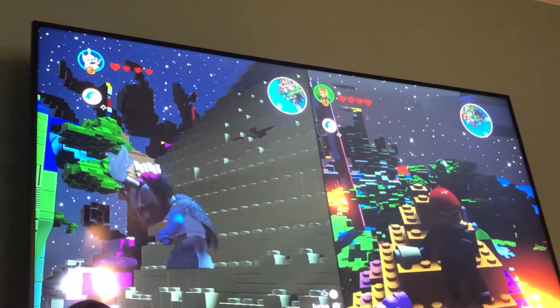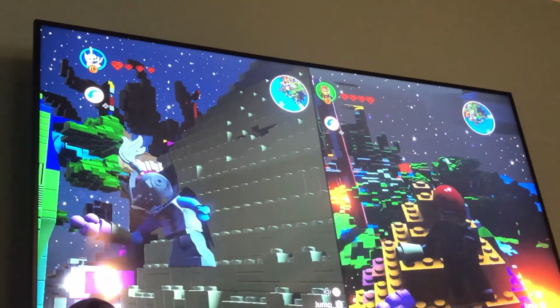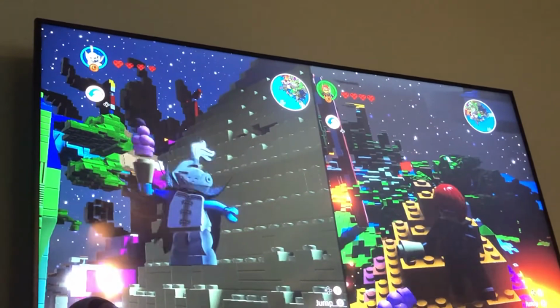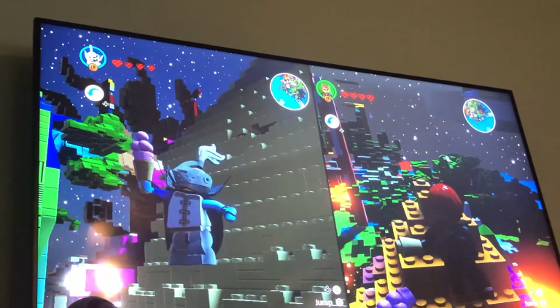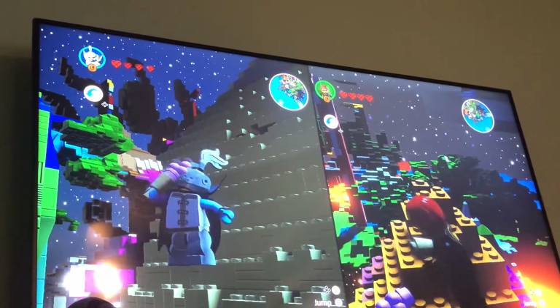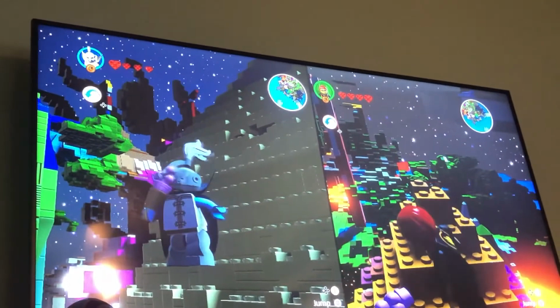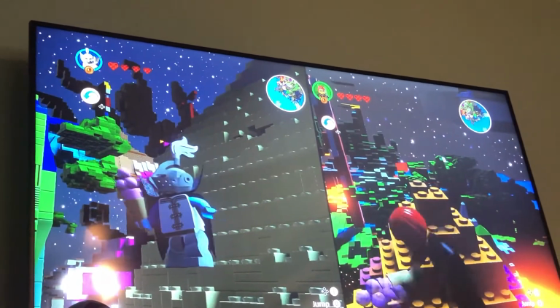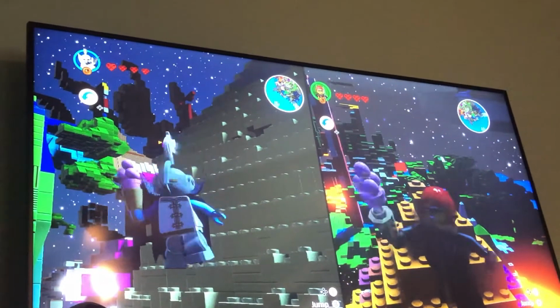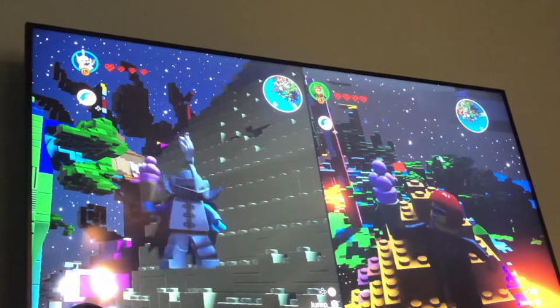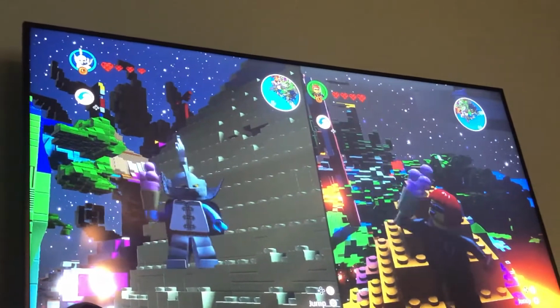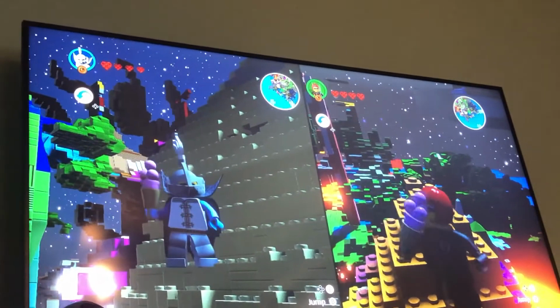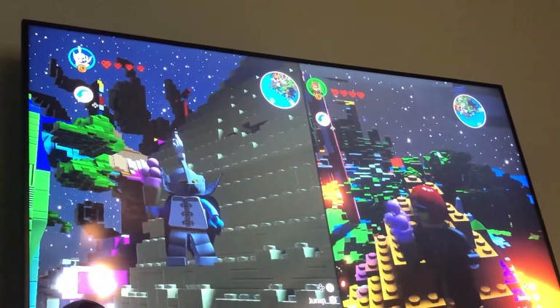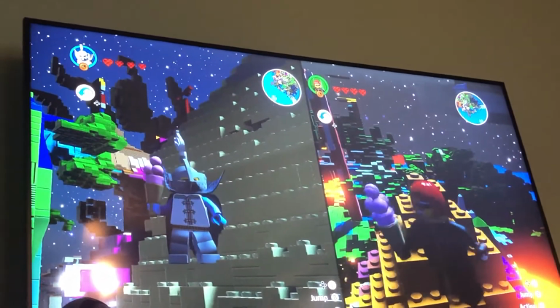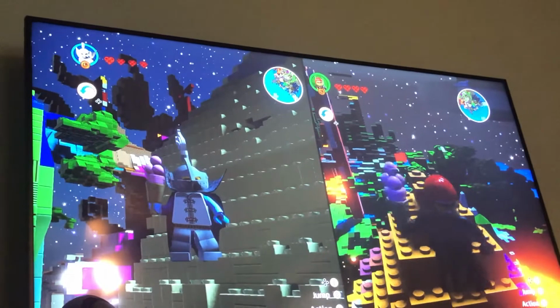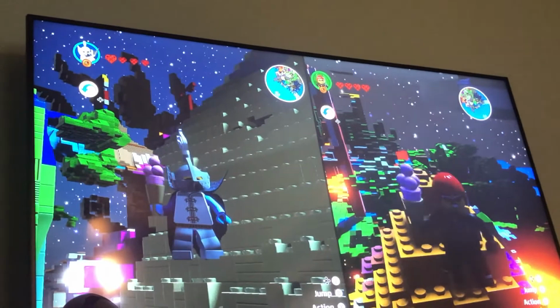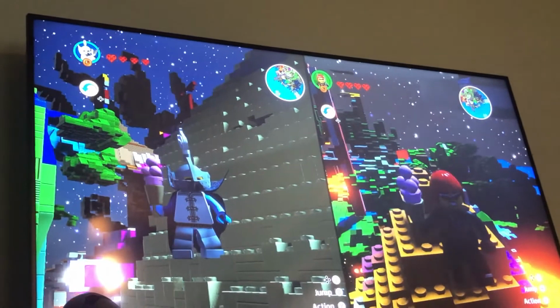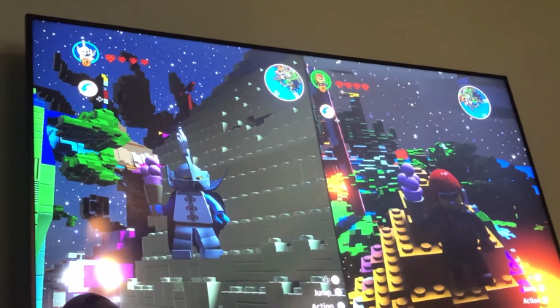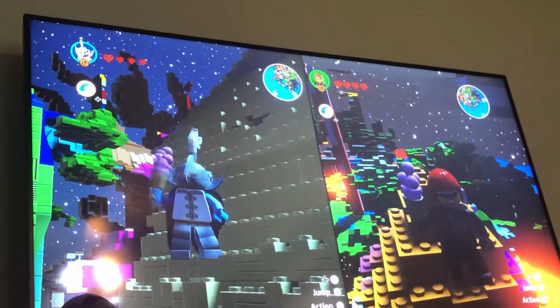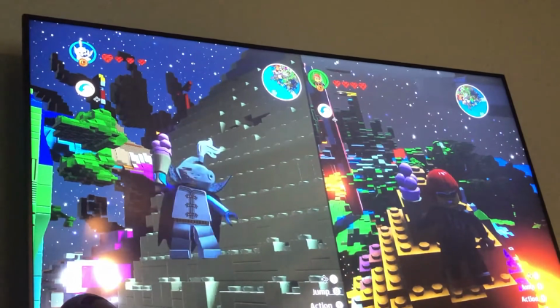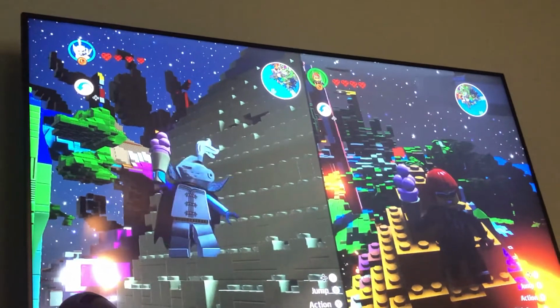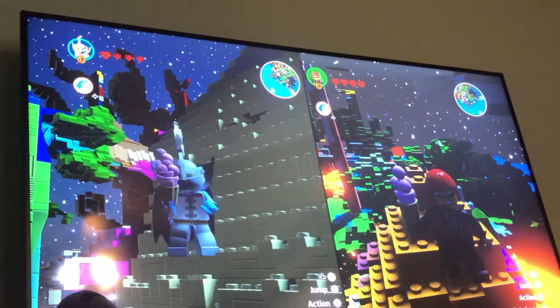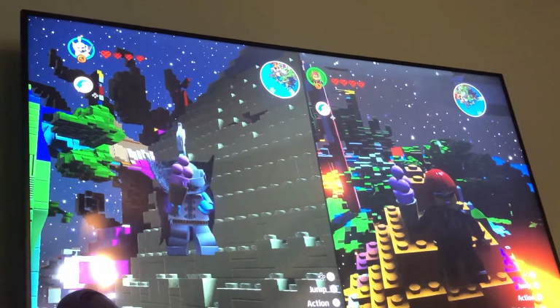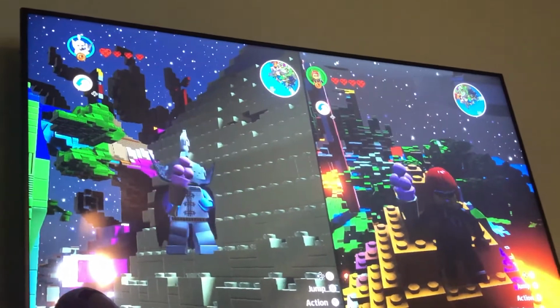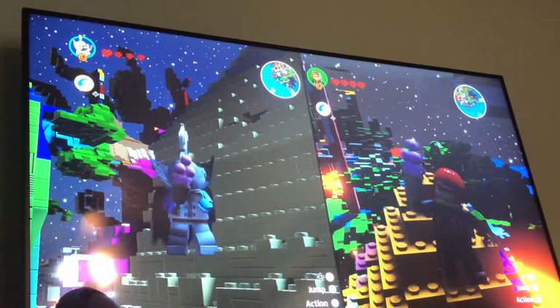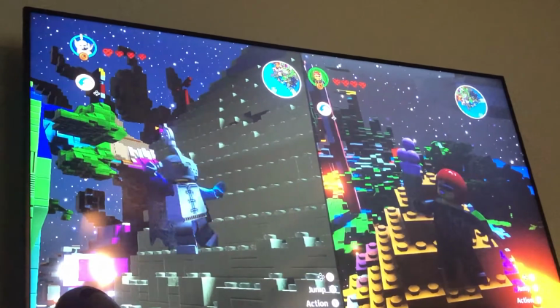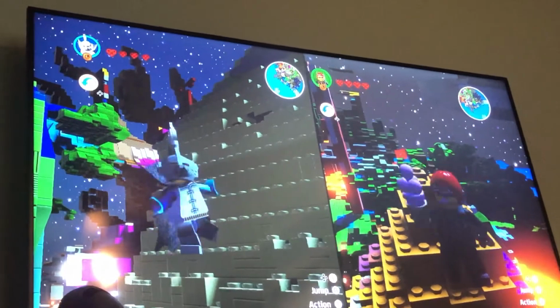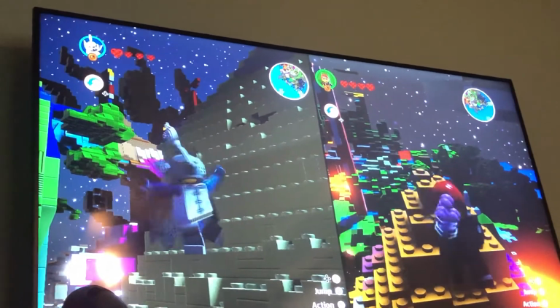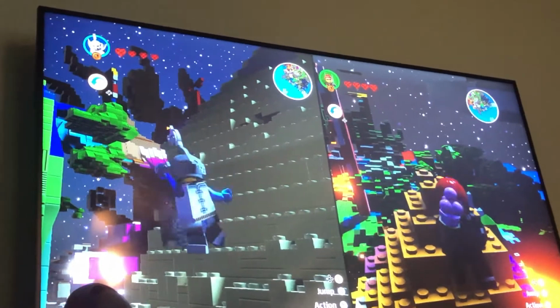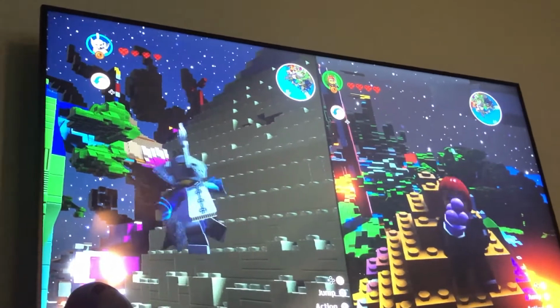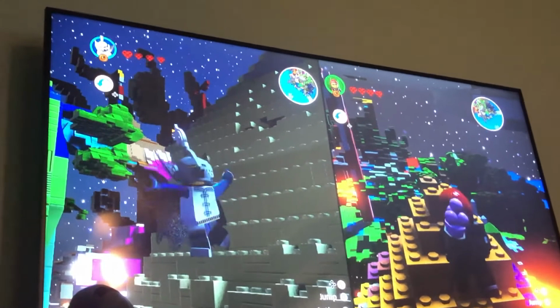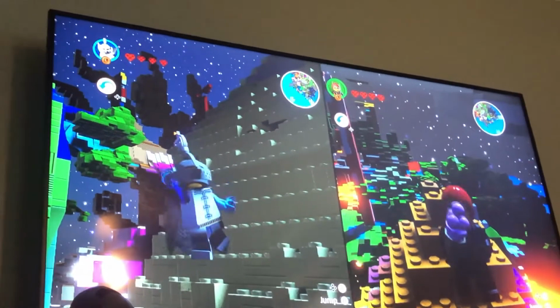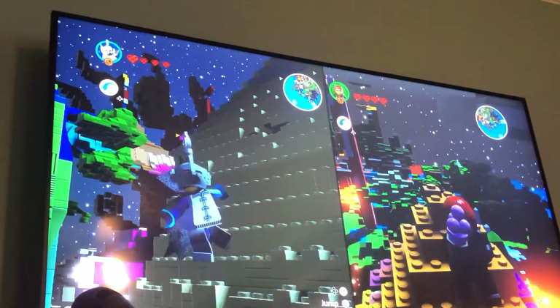I built the character — I made the character — so I named him Gladiator.